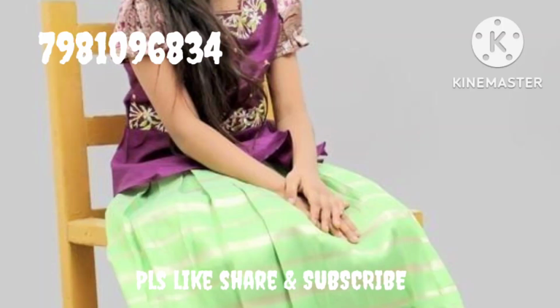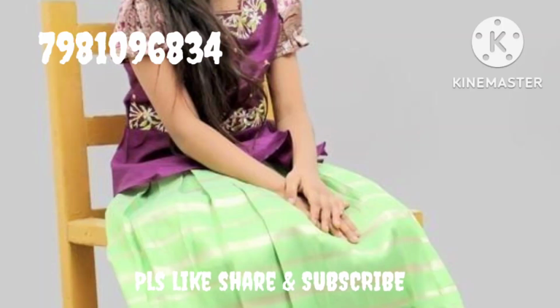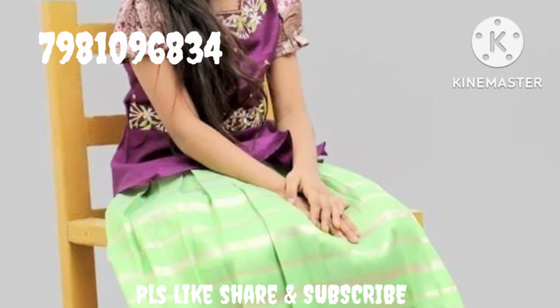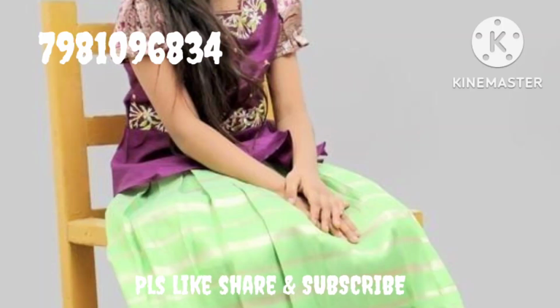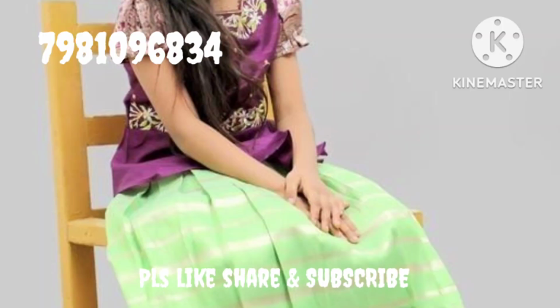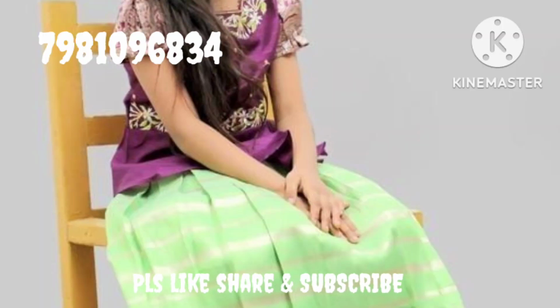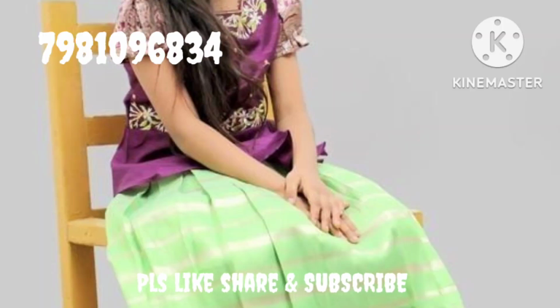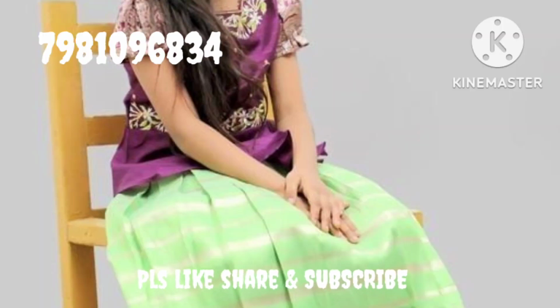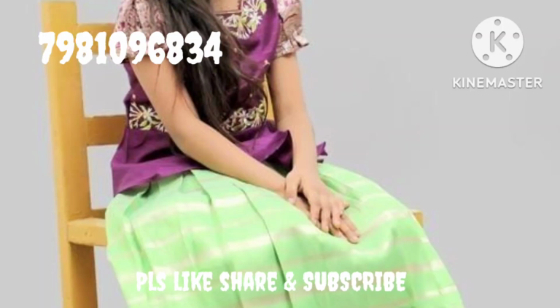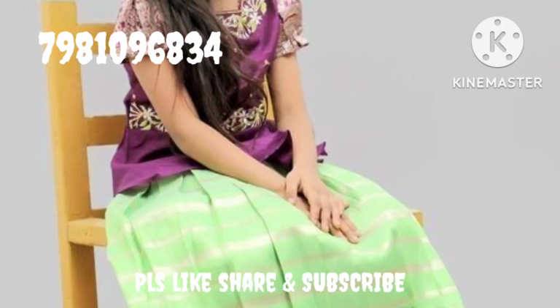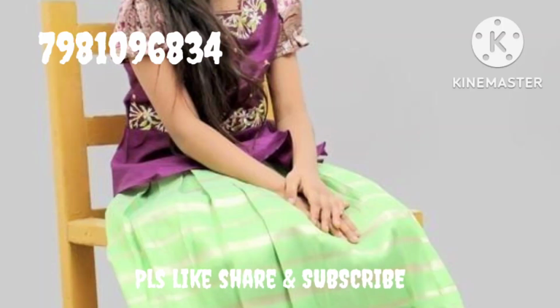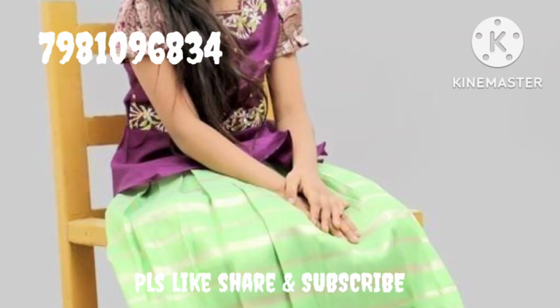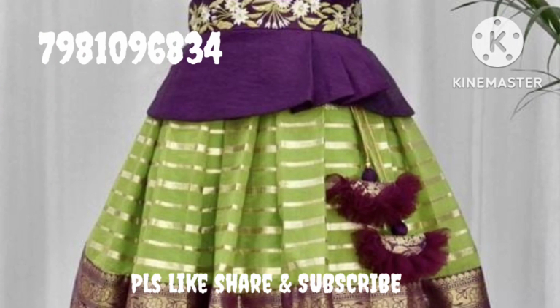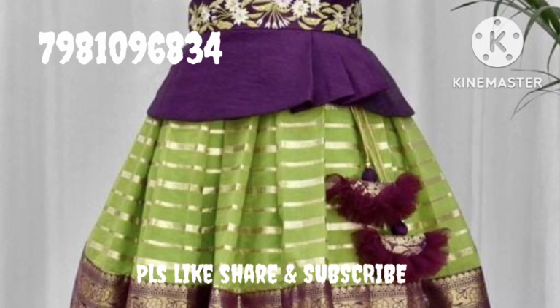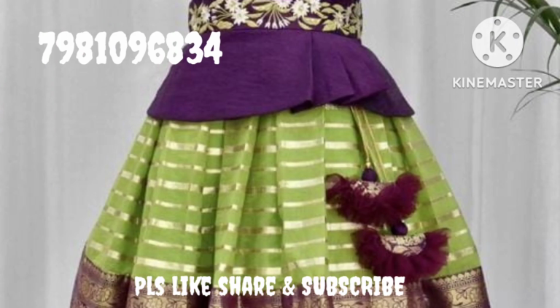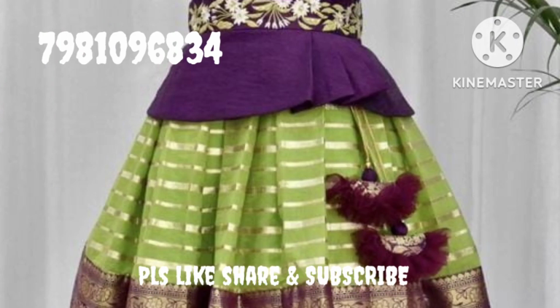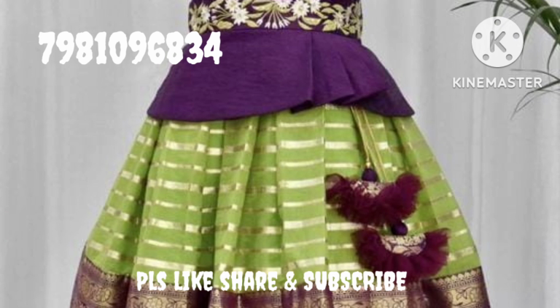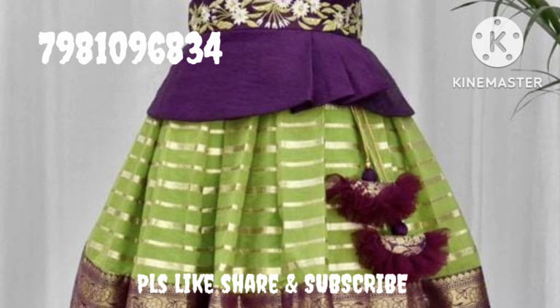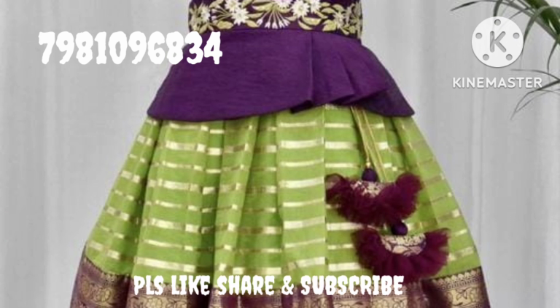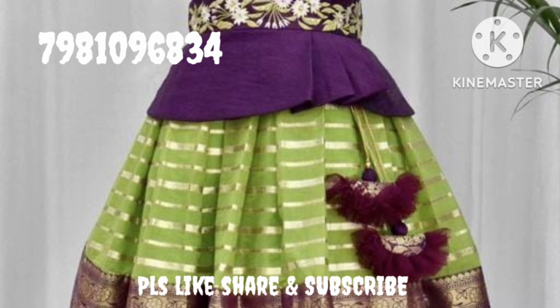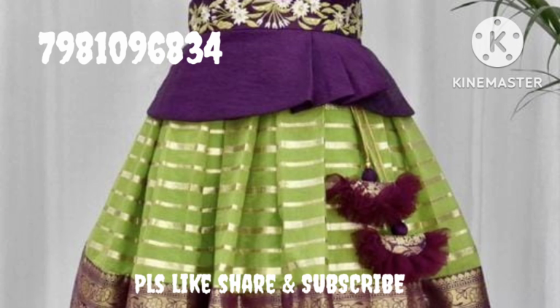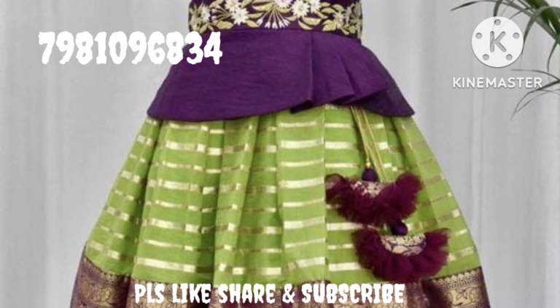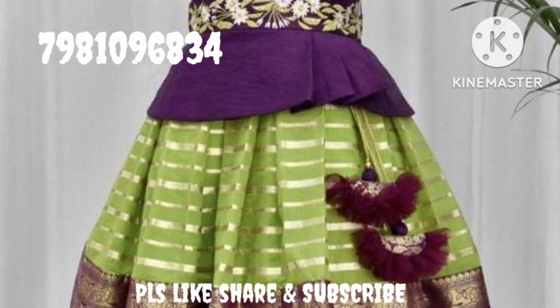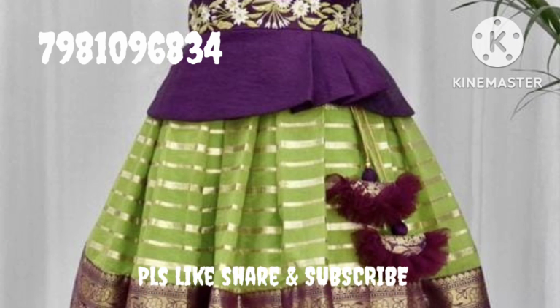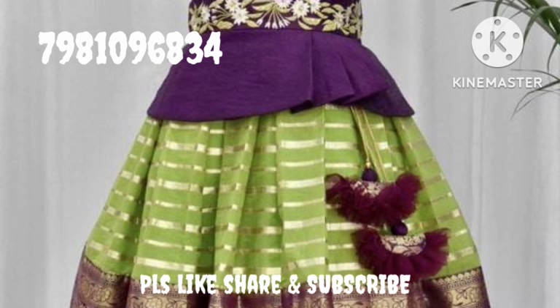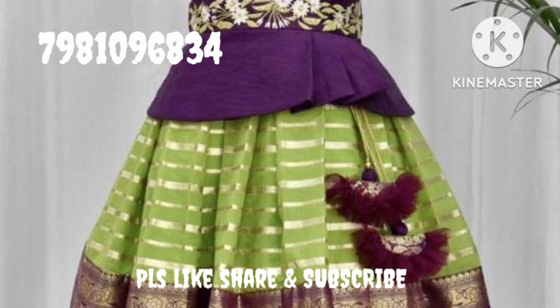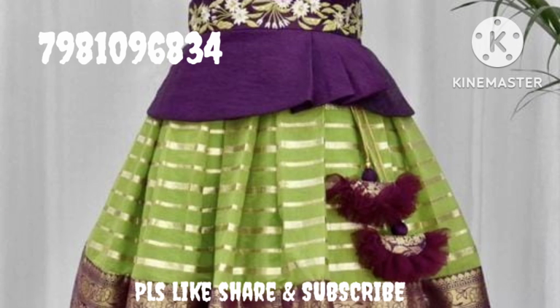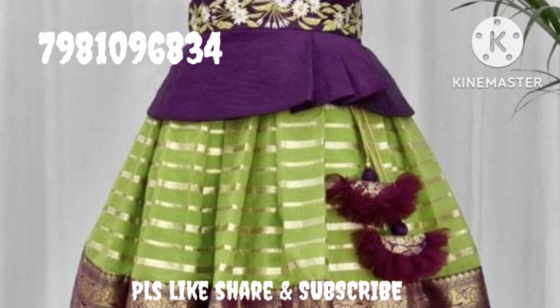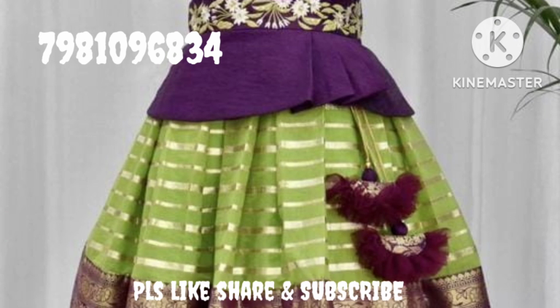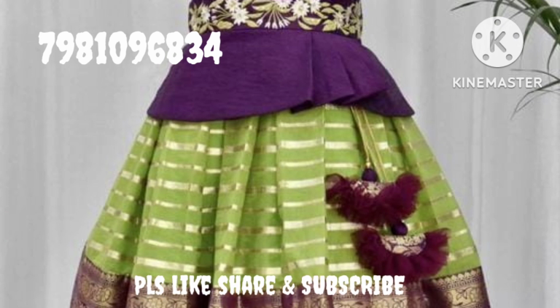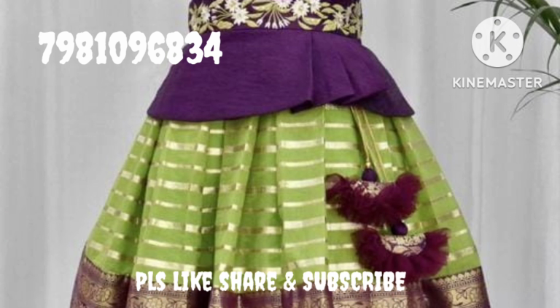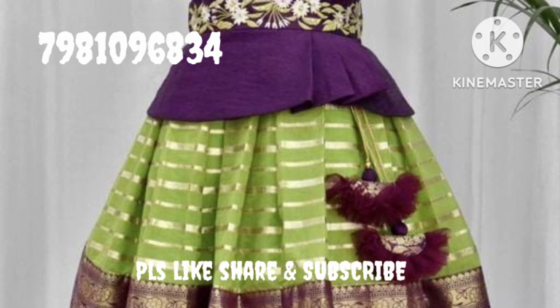If you are interested in this video, please like, share and subscribe. Thank you so much.